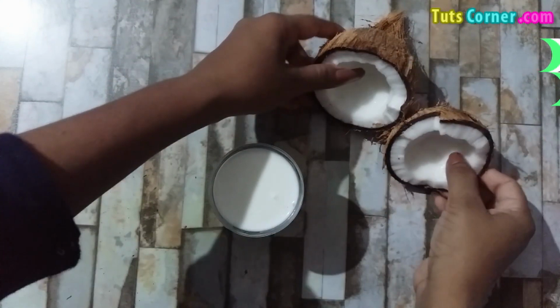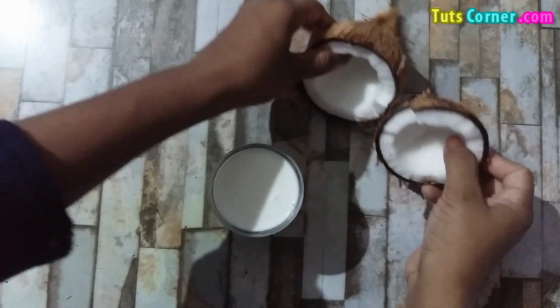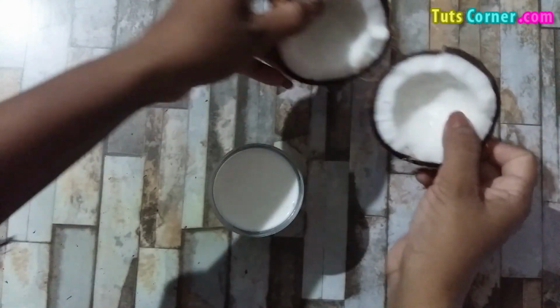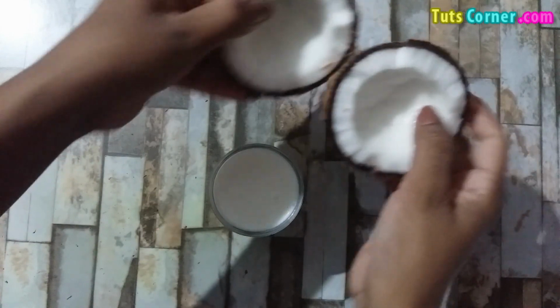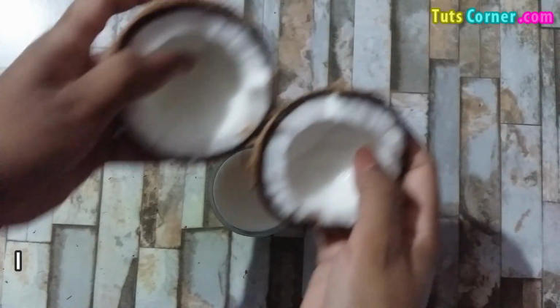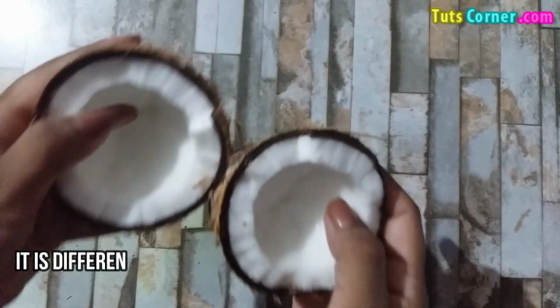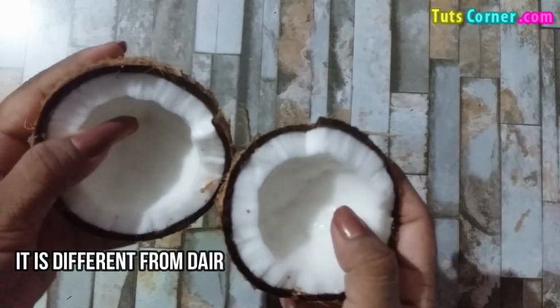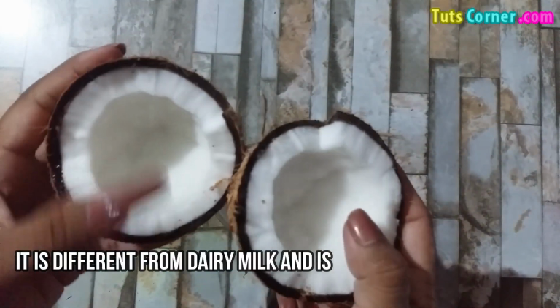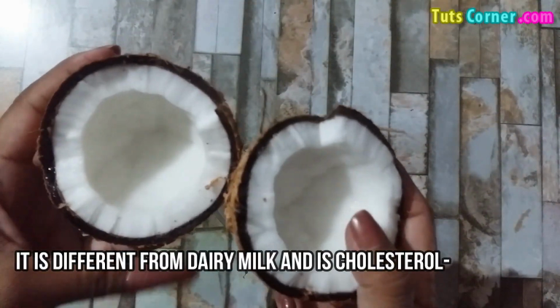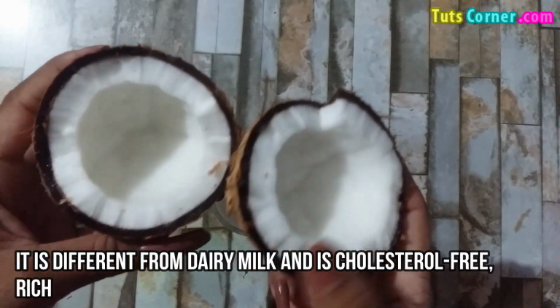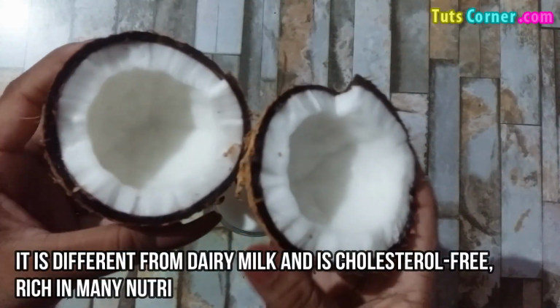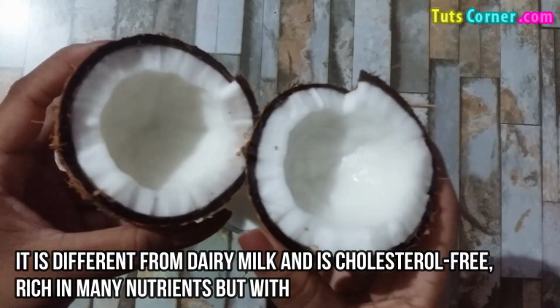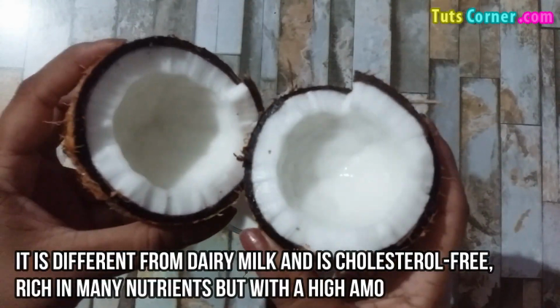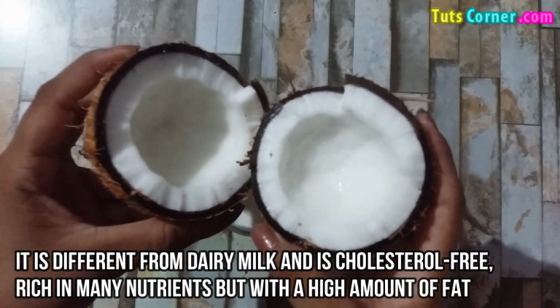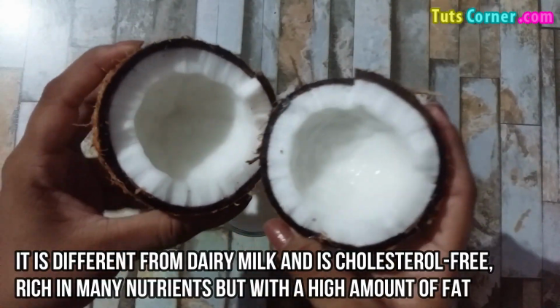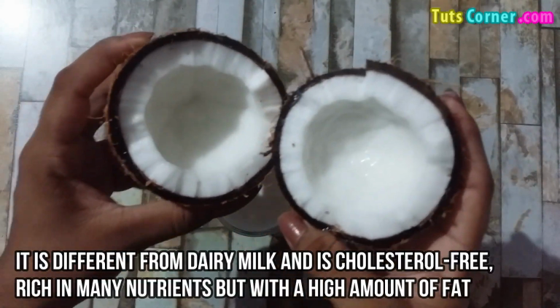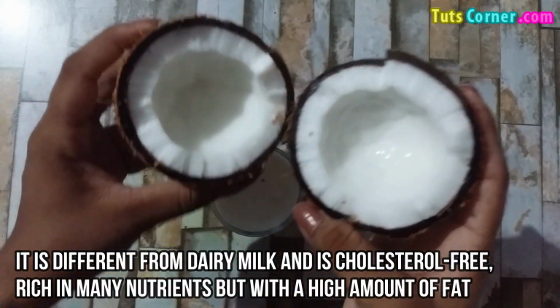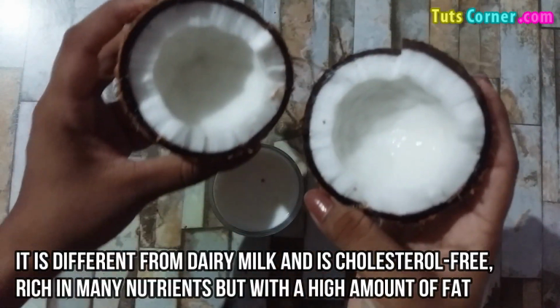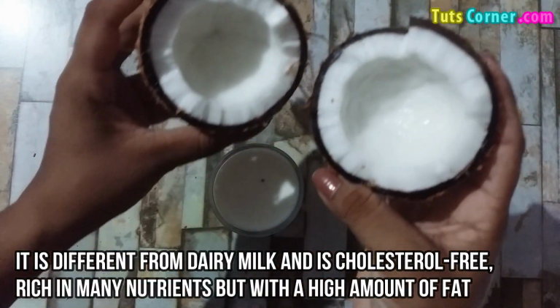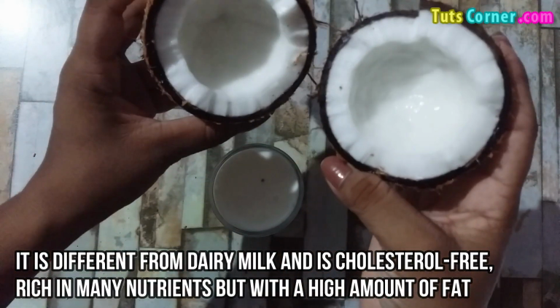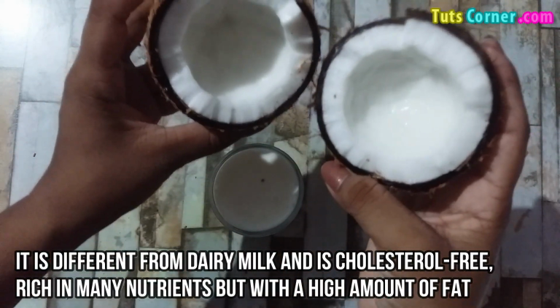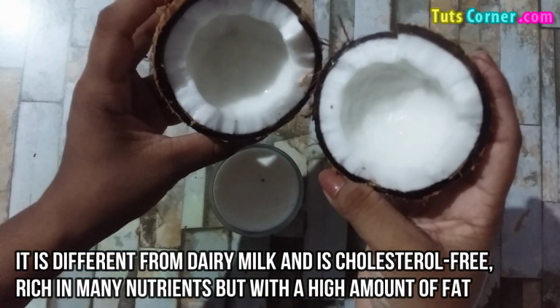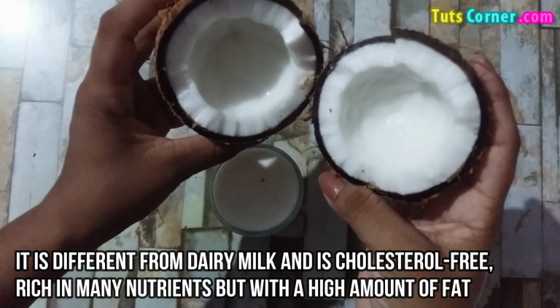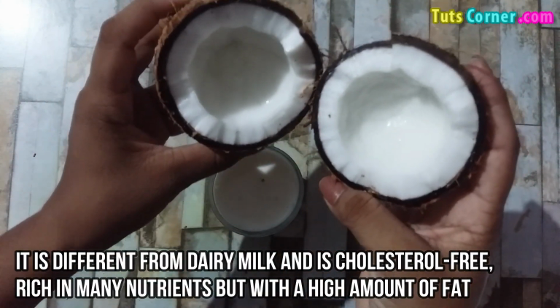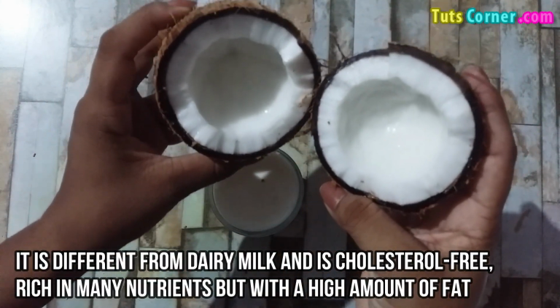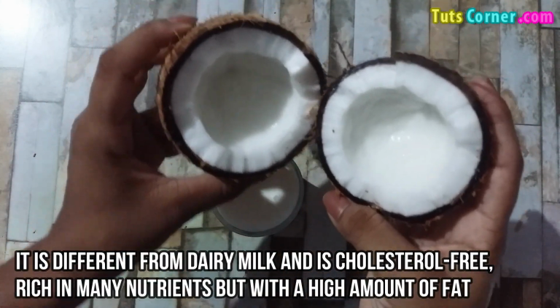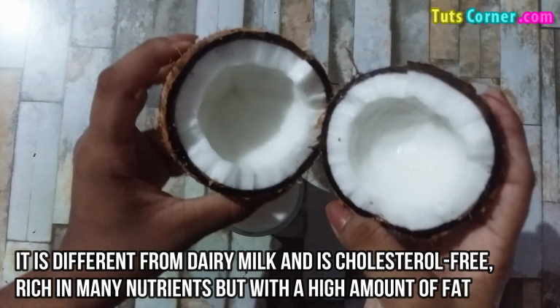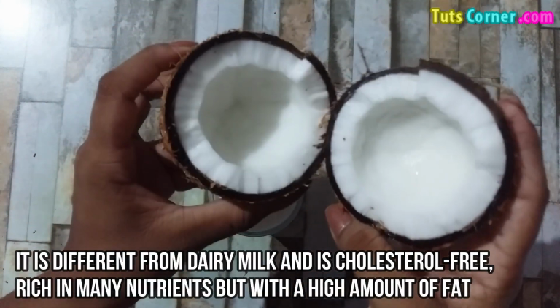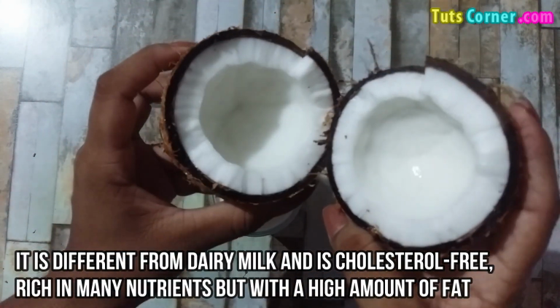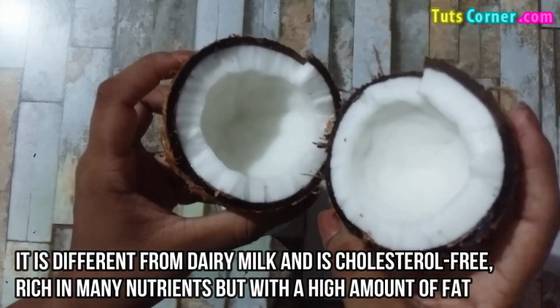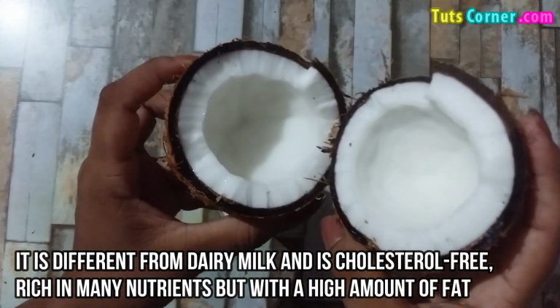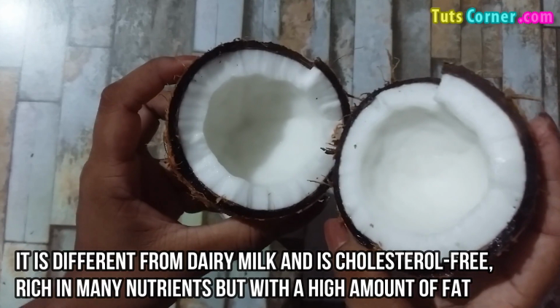It is different from dairy milk and is cholesterol free, rich in many nutrients but with a high amount of fat.